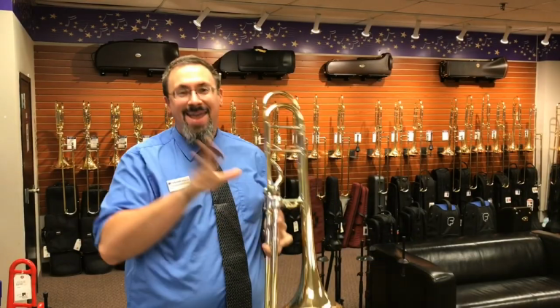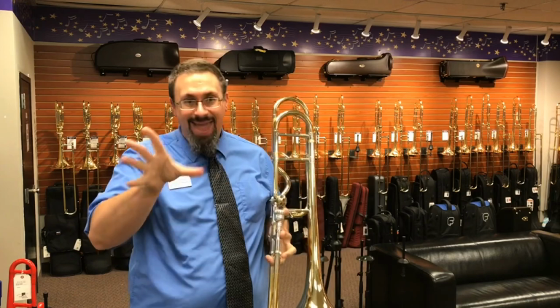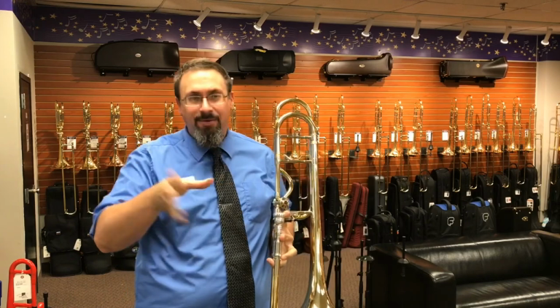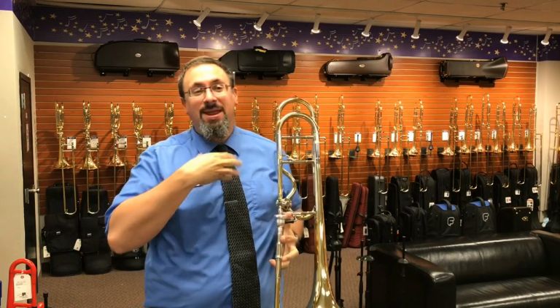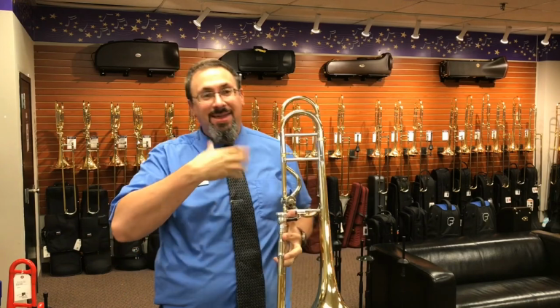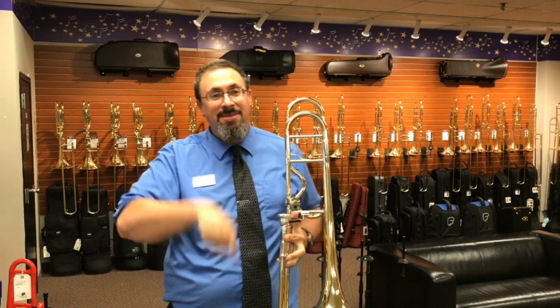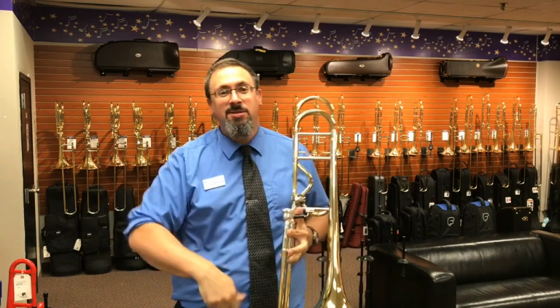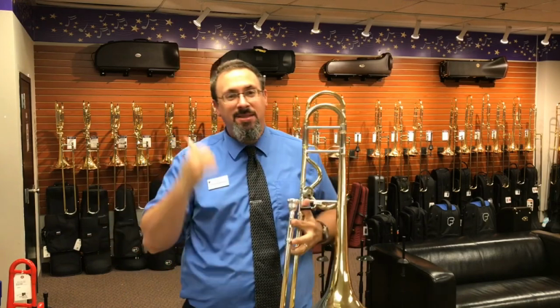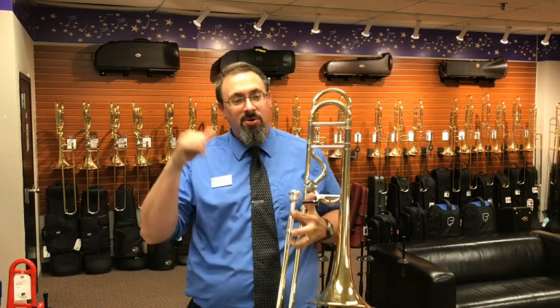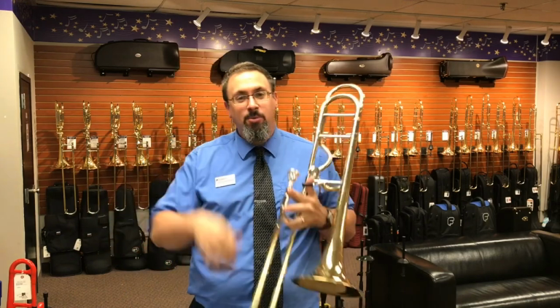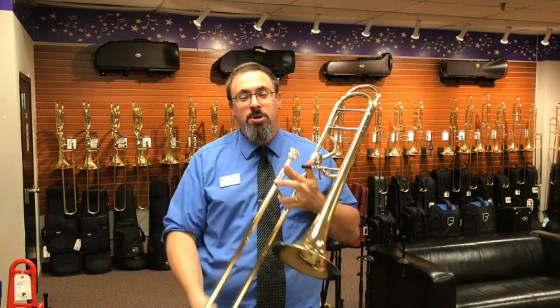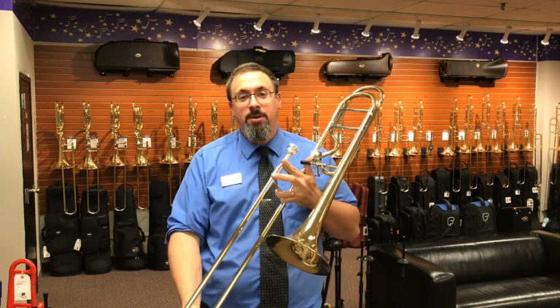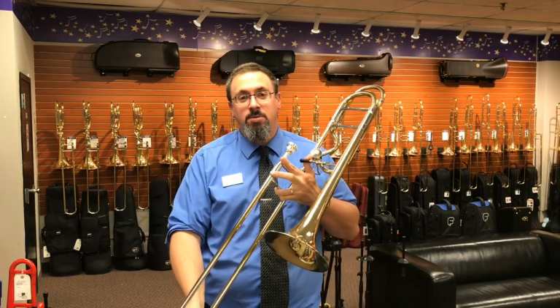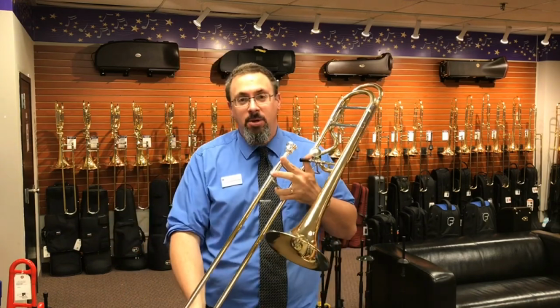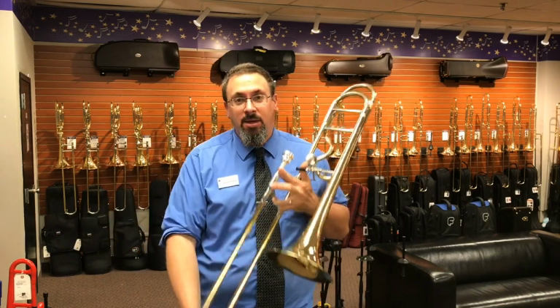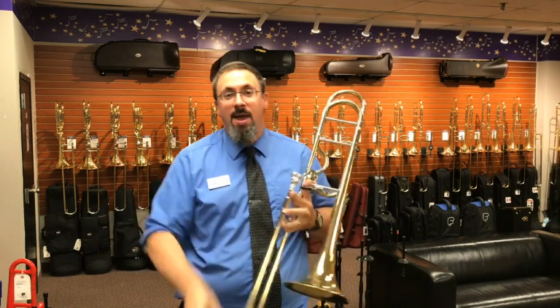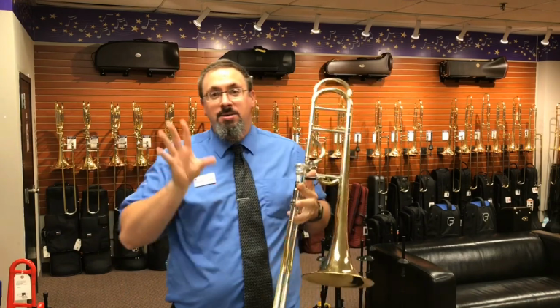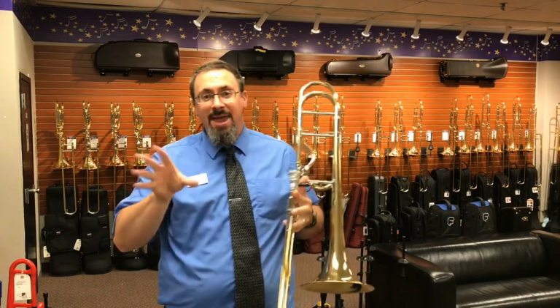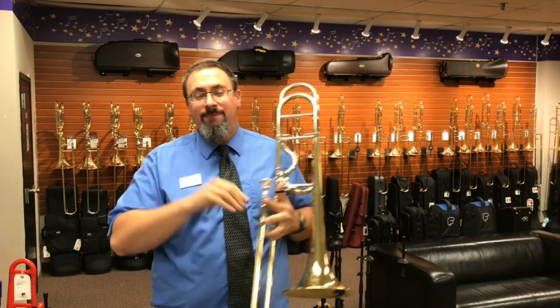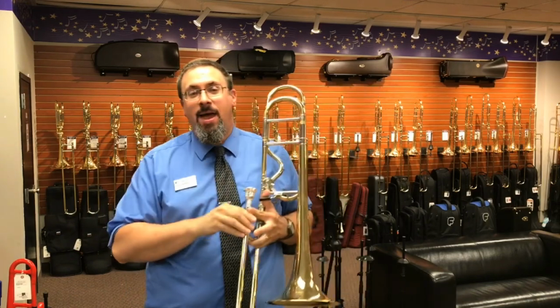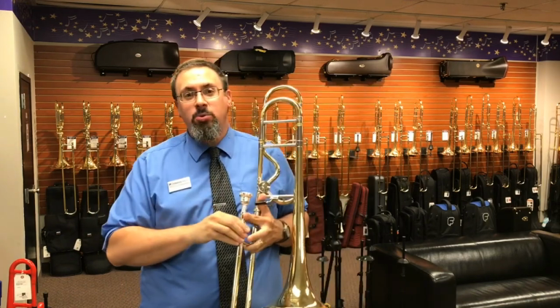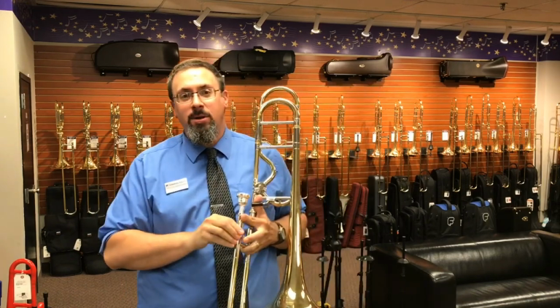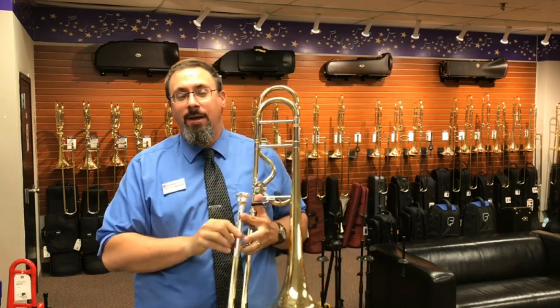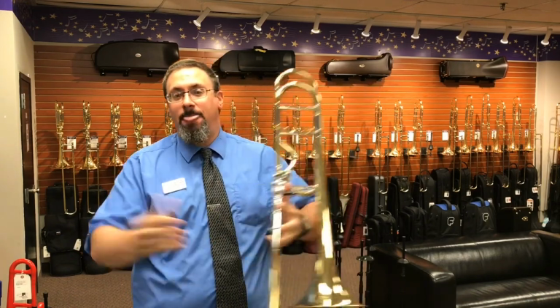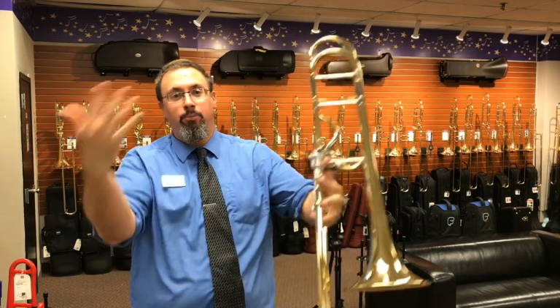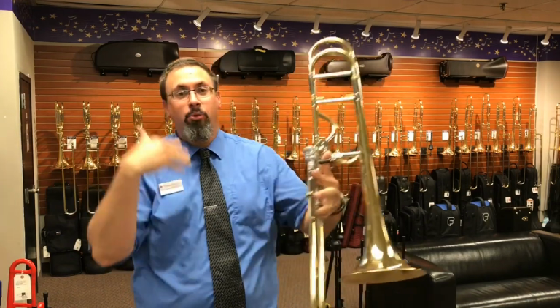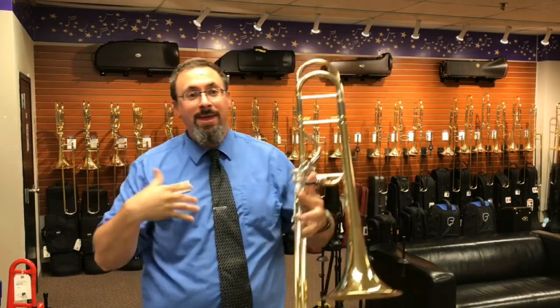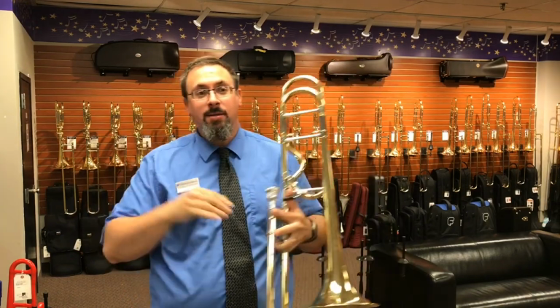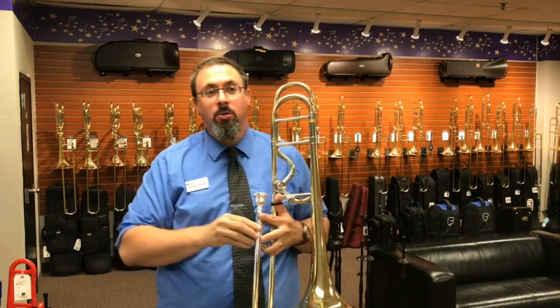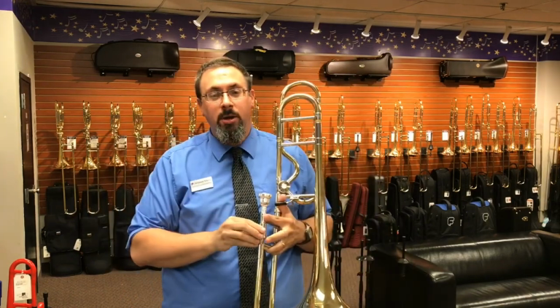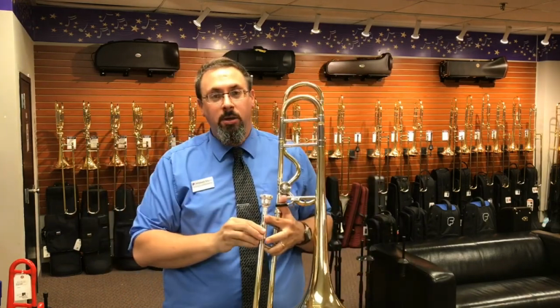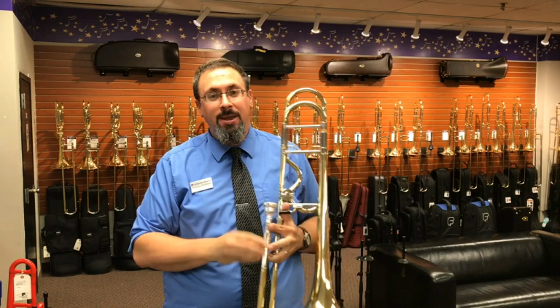Hey everybody, Keith Olsen at Trombotrop at Trint Music. I just wanted to bring you in the loop here a little bit.